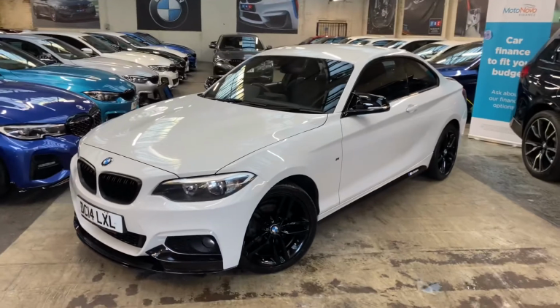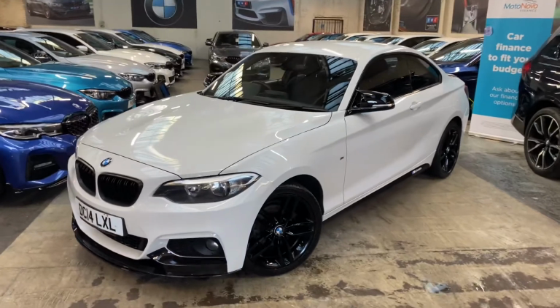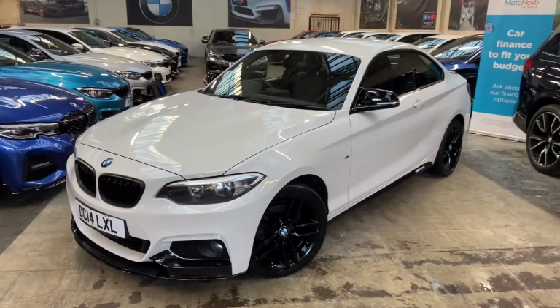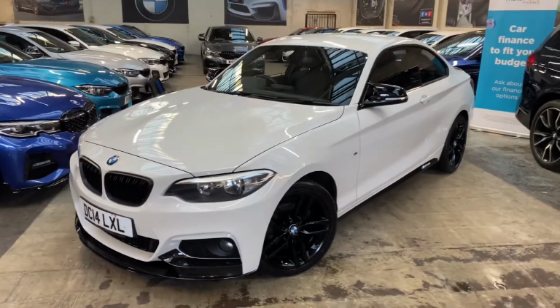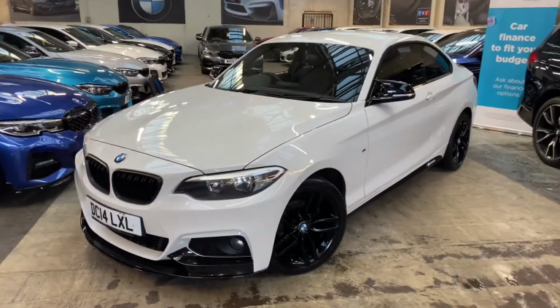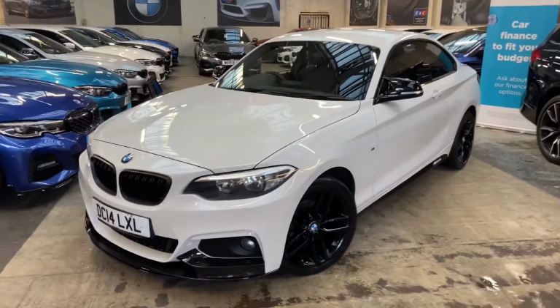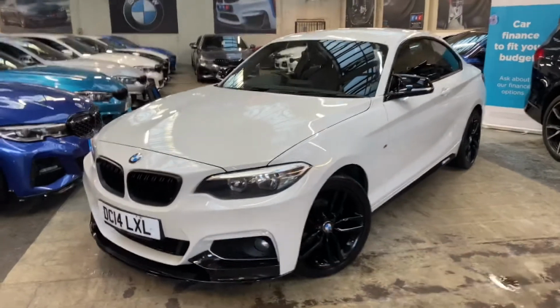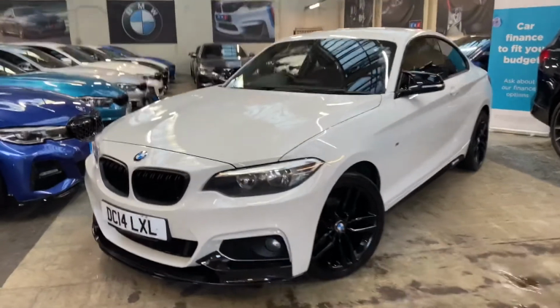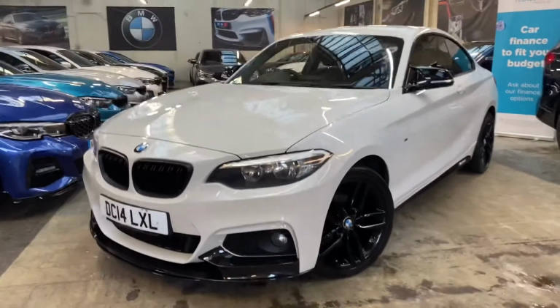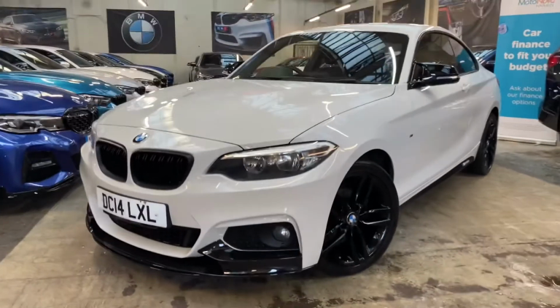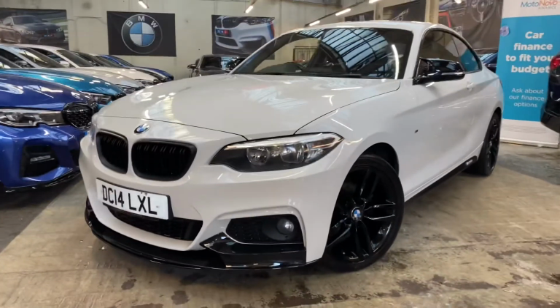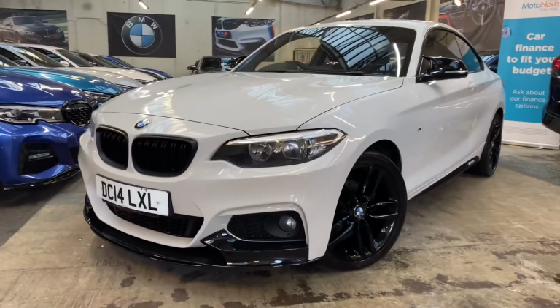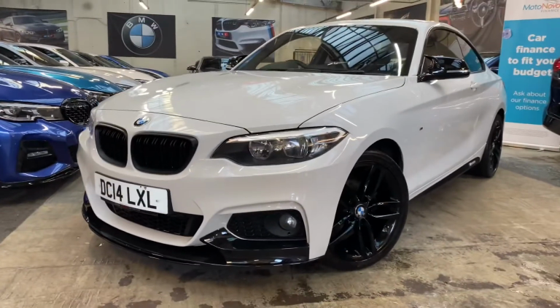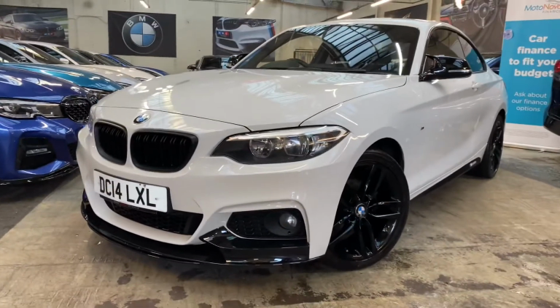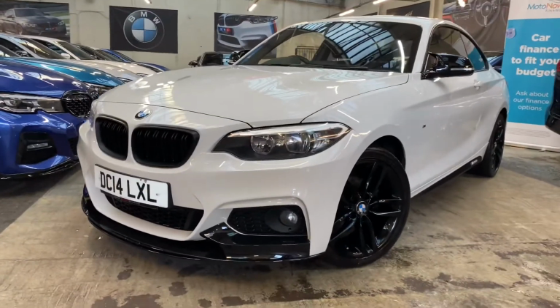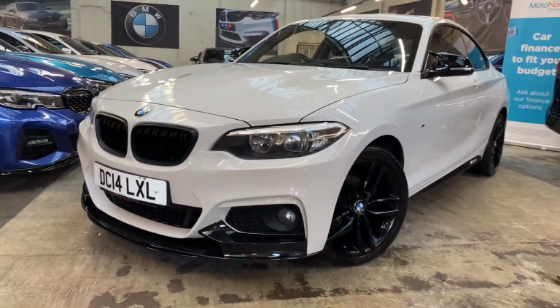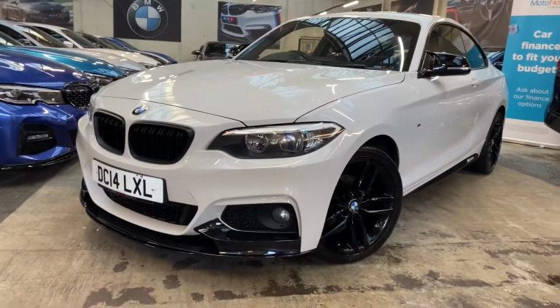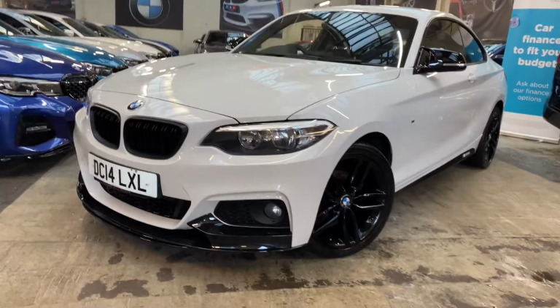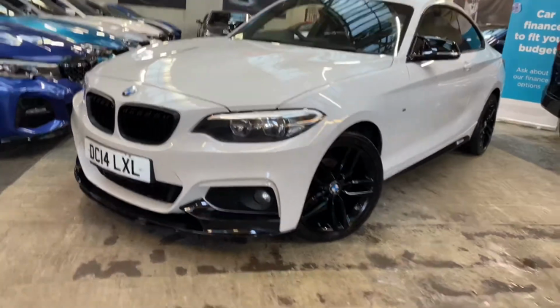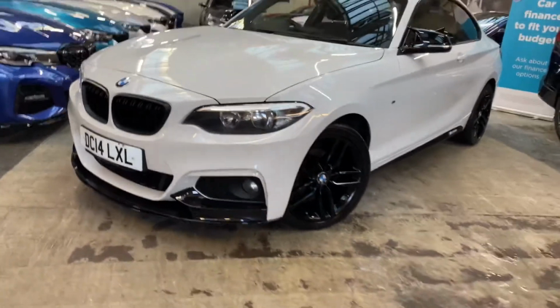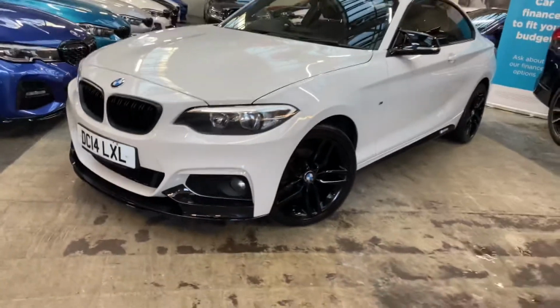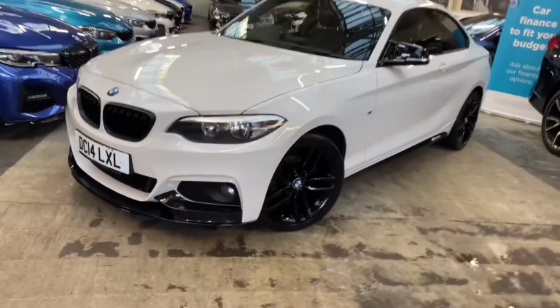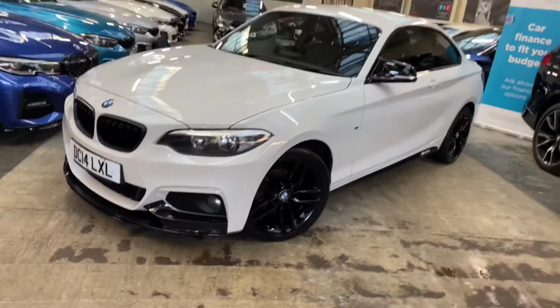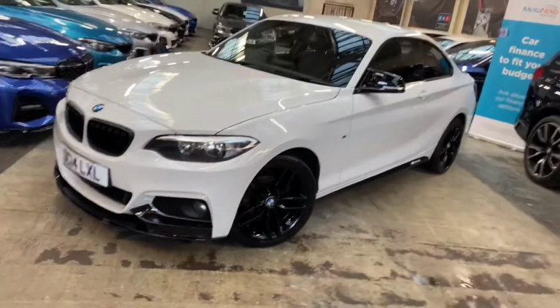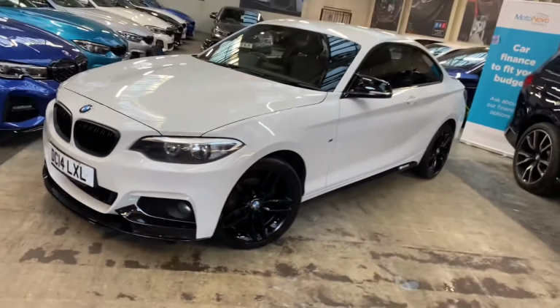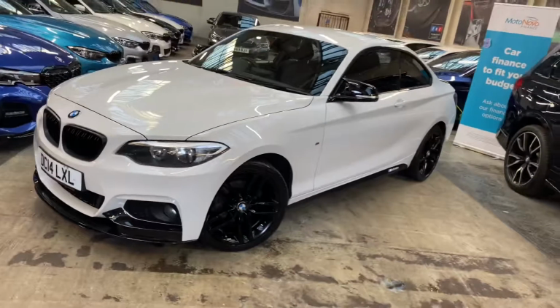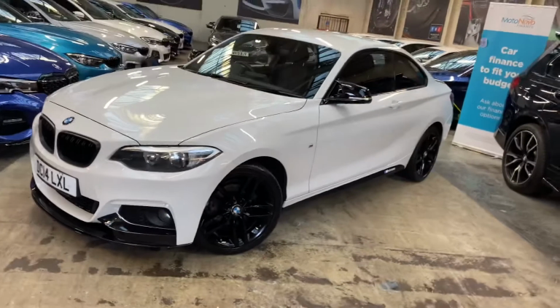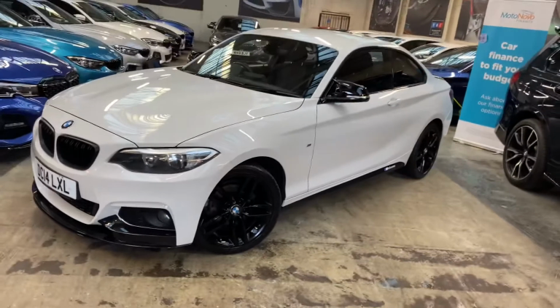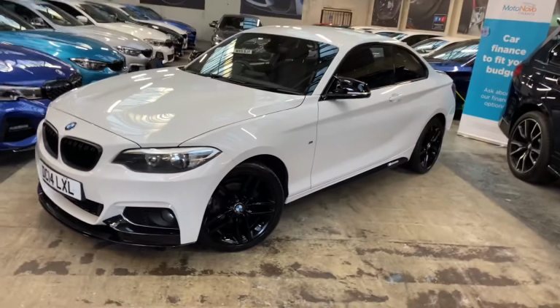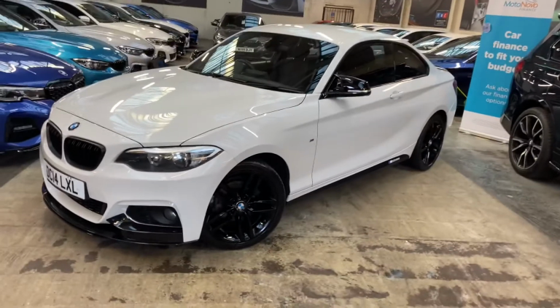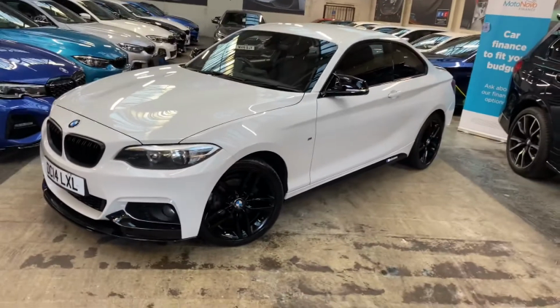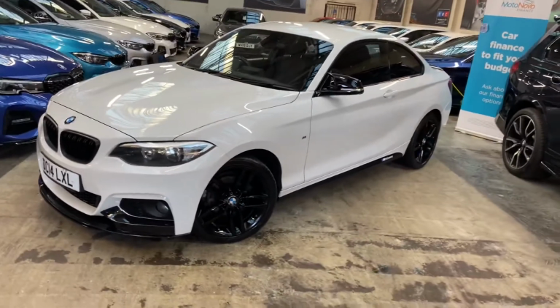As you can see, we've had the 18-inch M Sport alloys freshly refurbished in high gloss black. They also come with the mixed premium run-flat tyres.